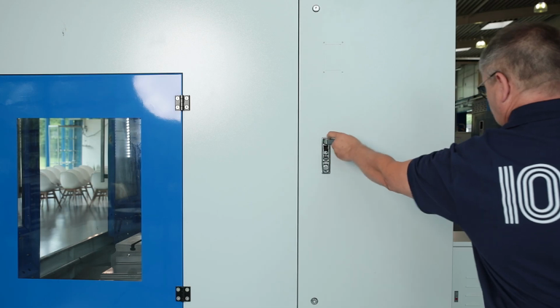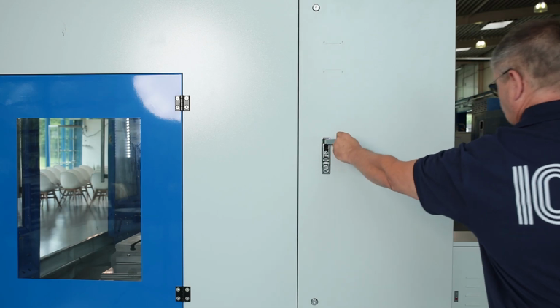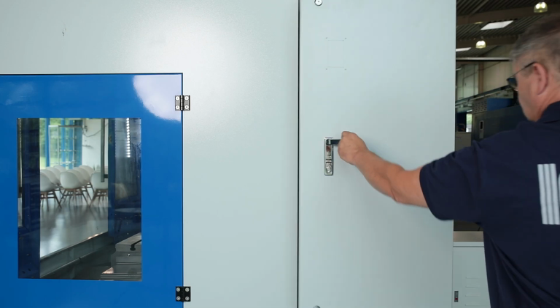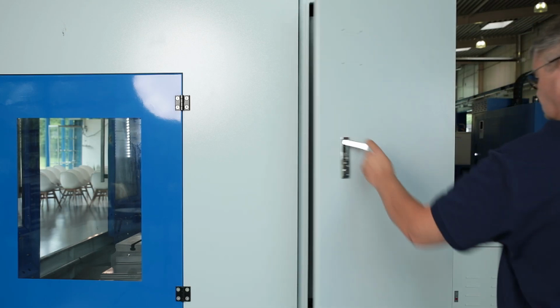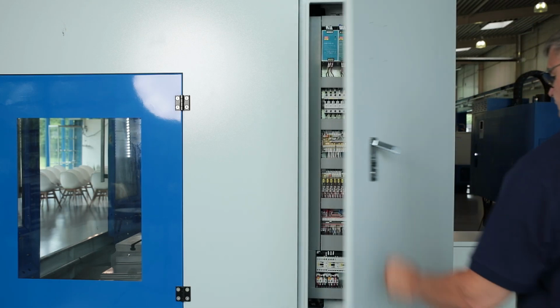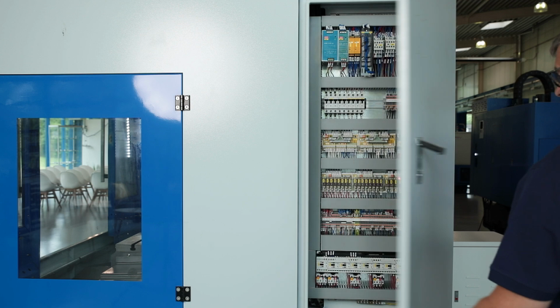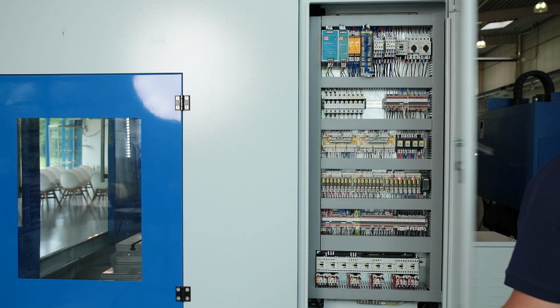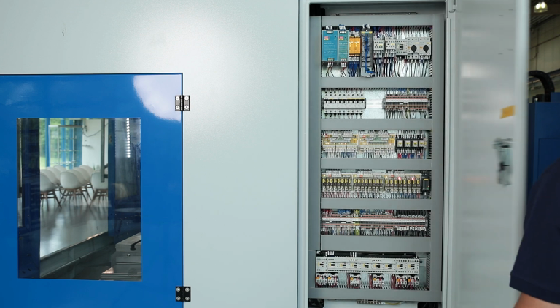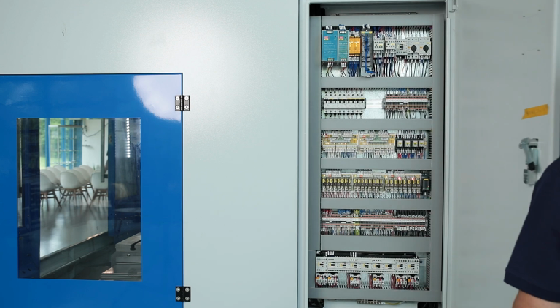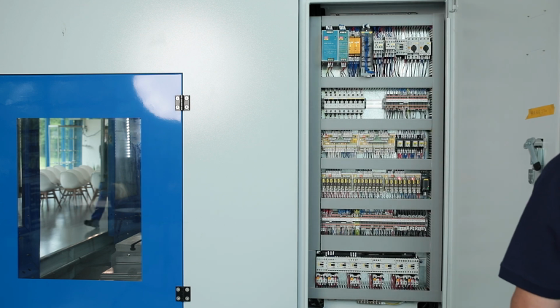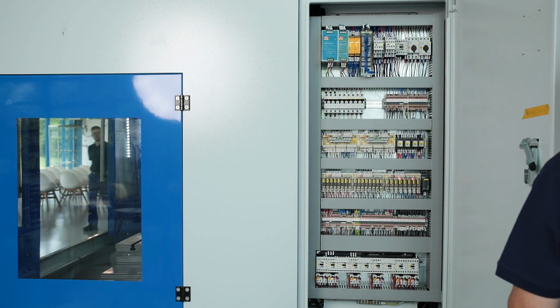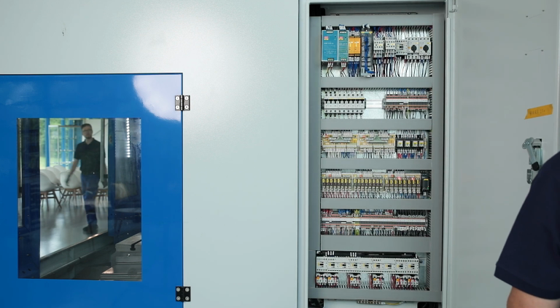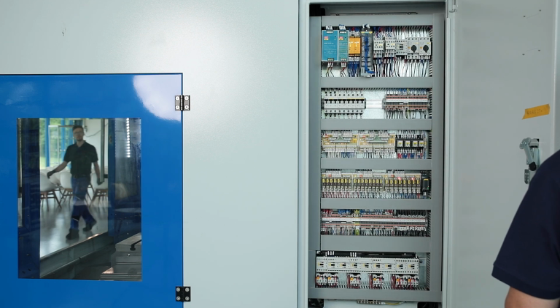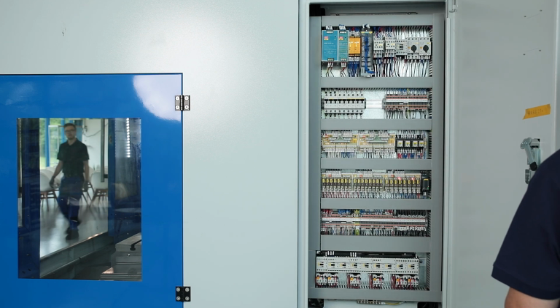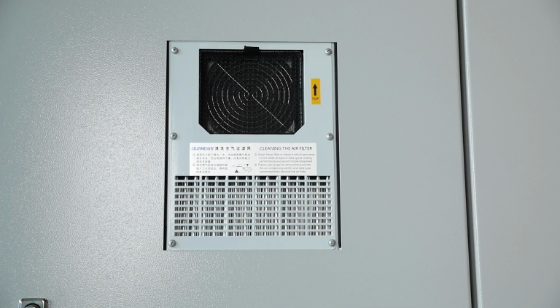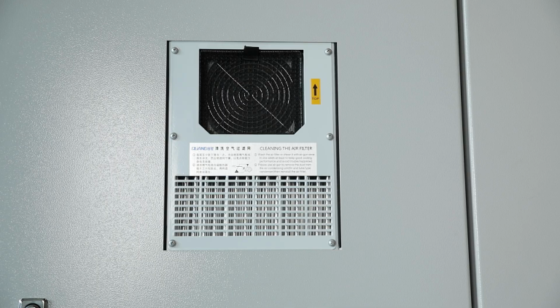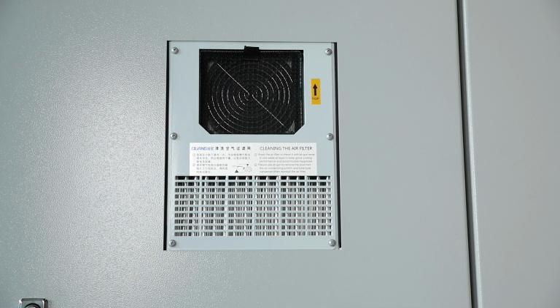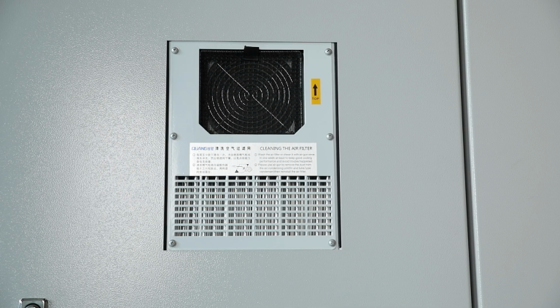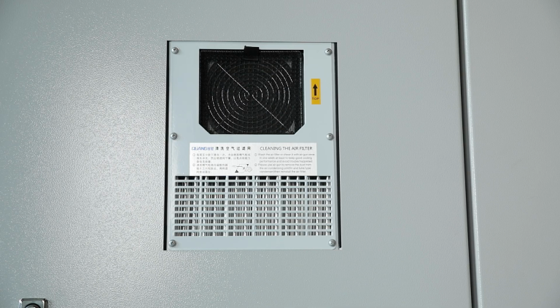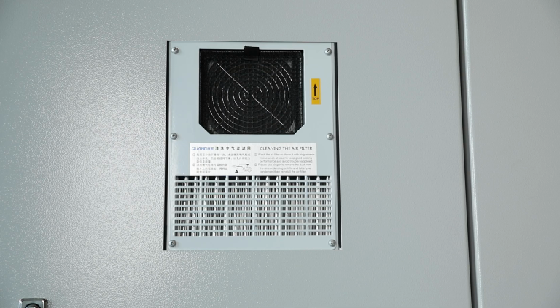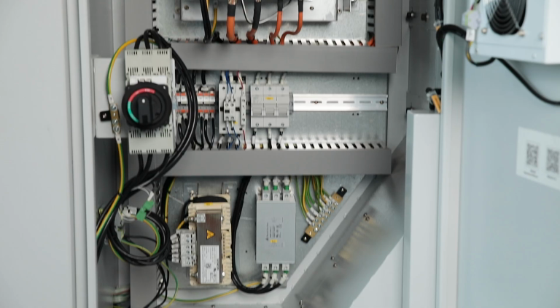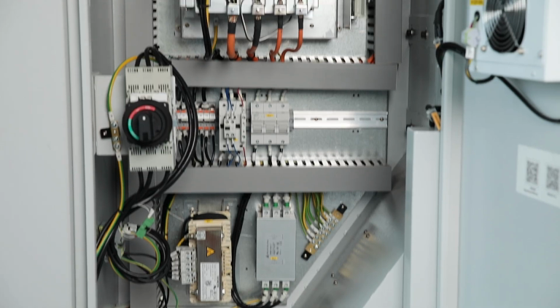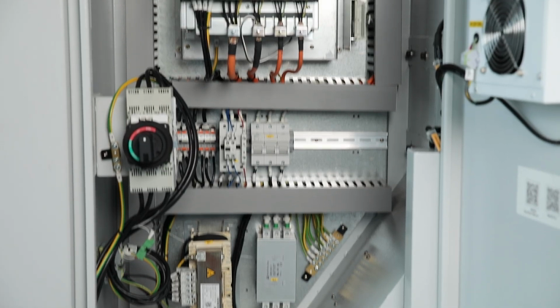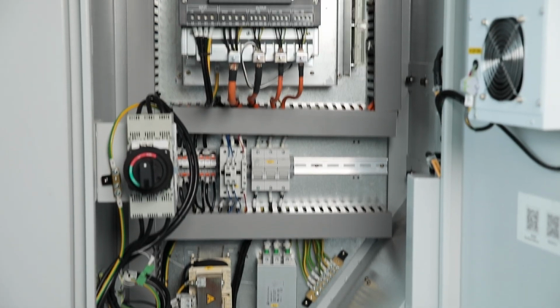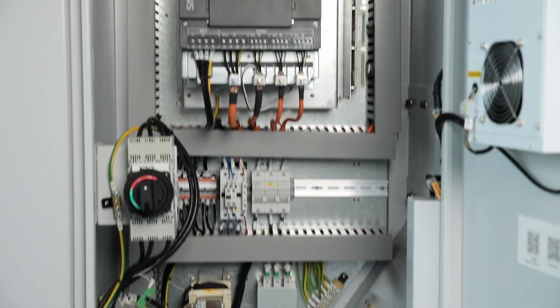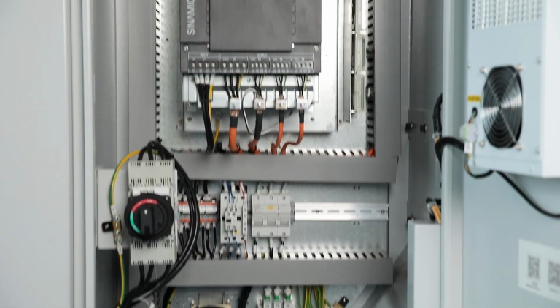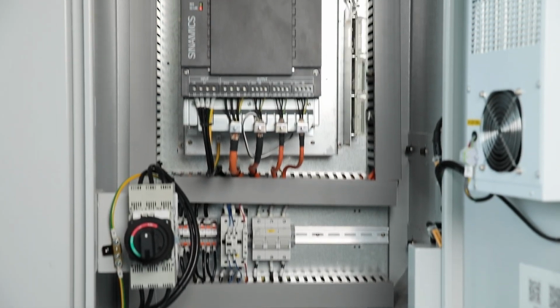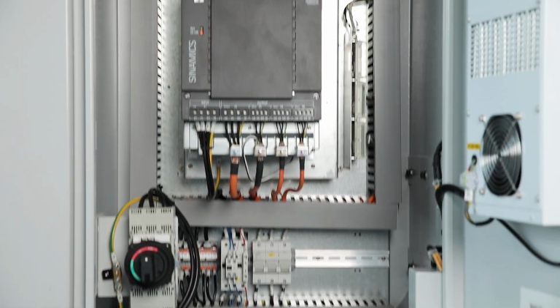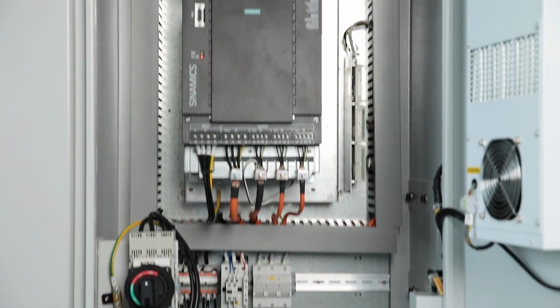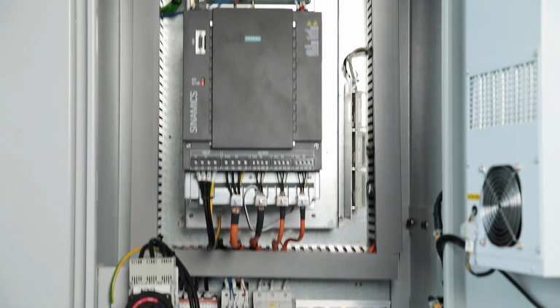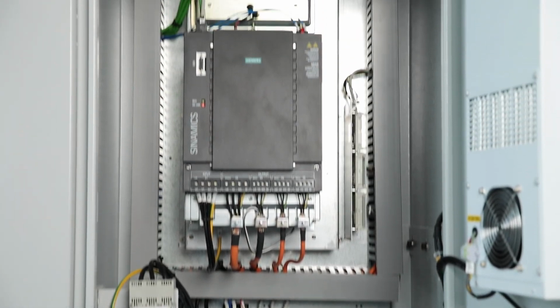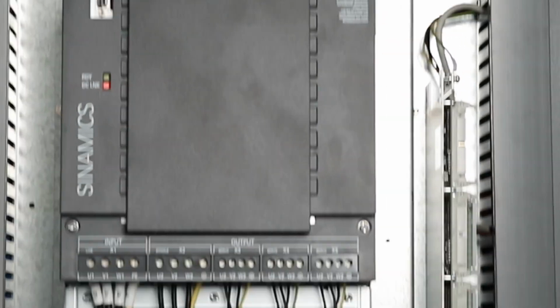Good heat management is also important for the machine's electronics, which is why the electric cabinet has an integrated heat exchanger.